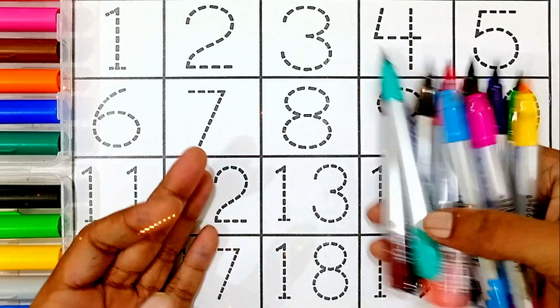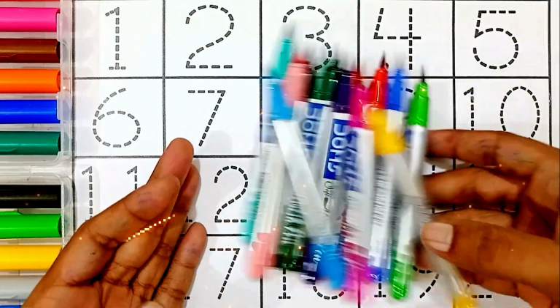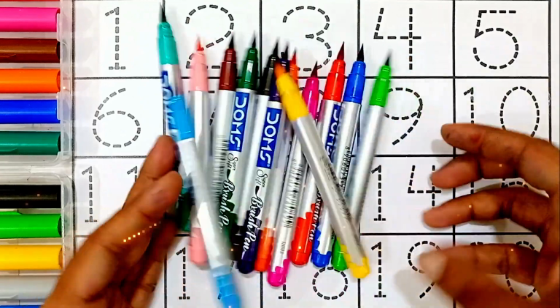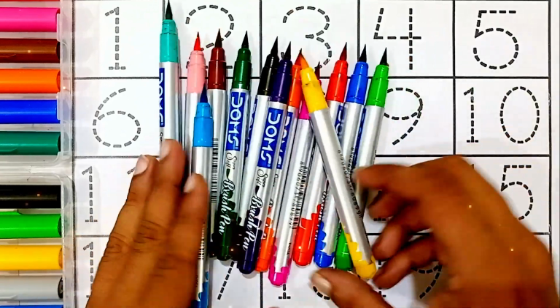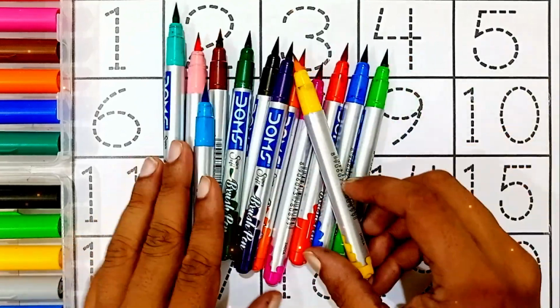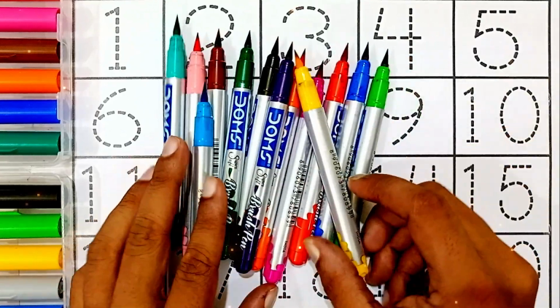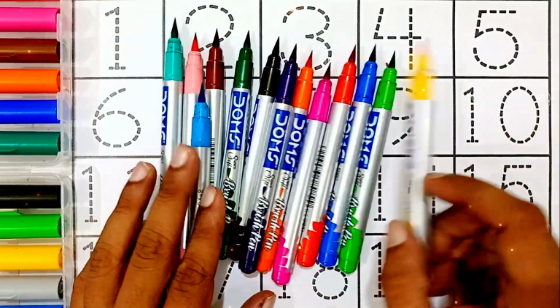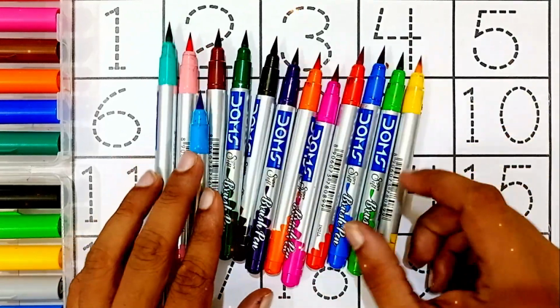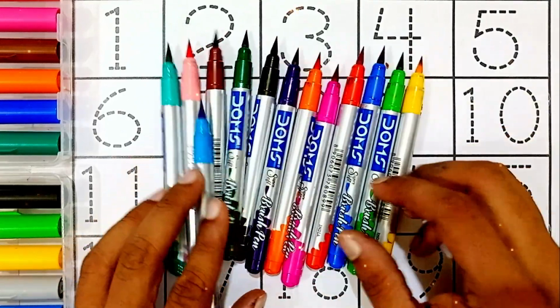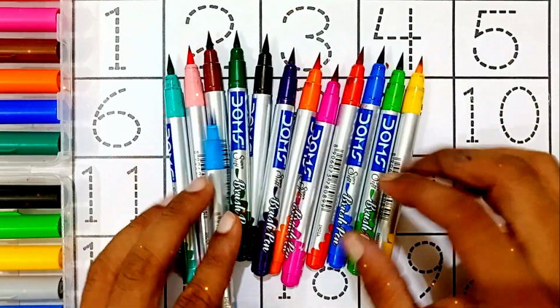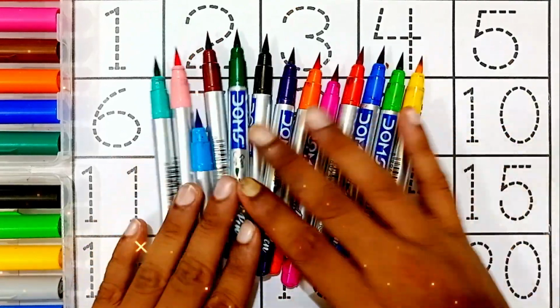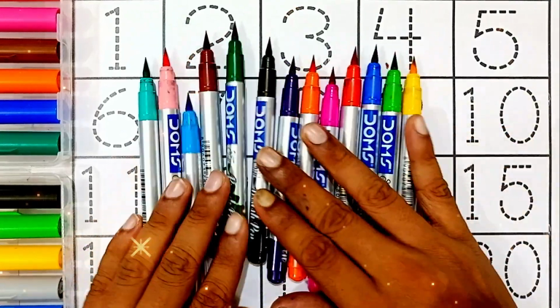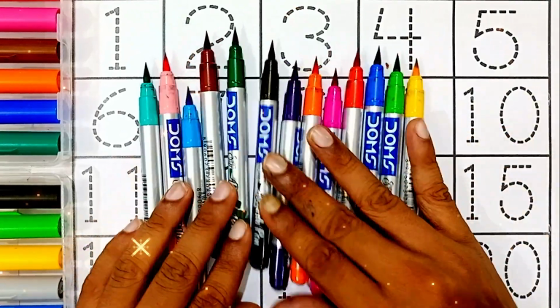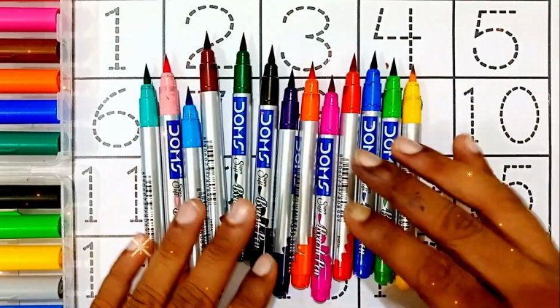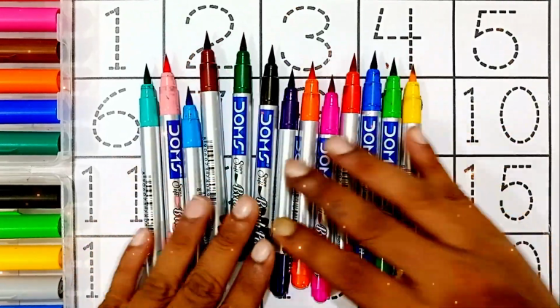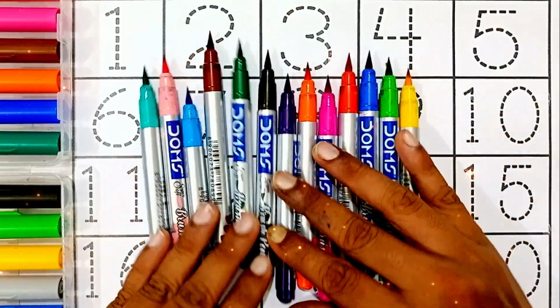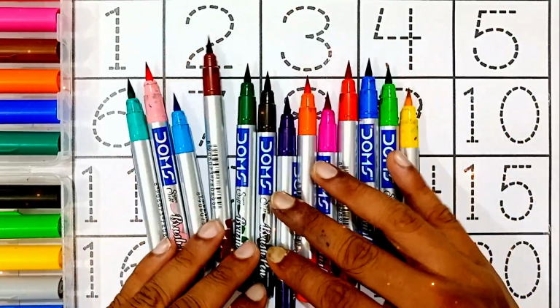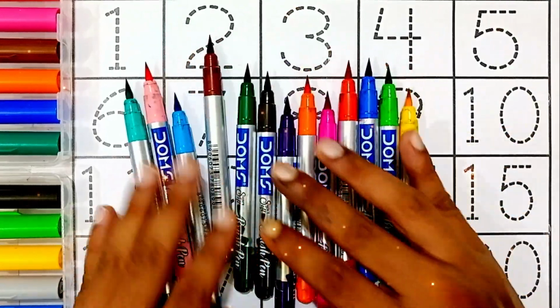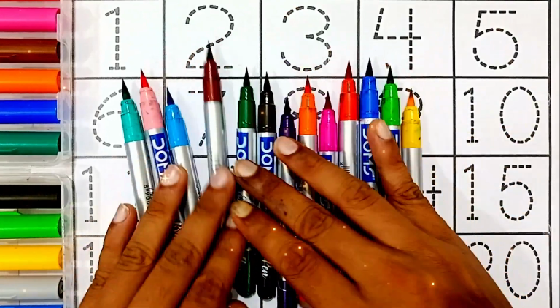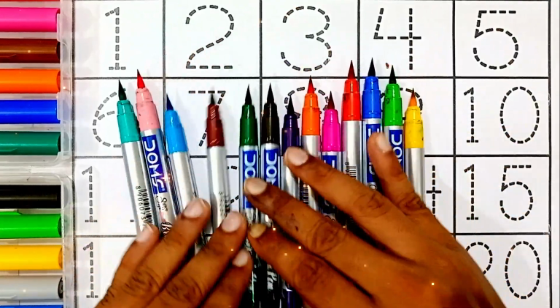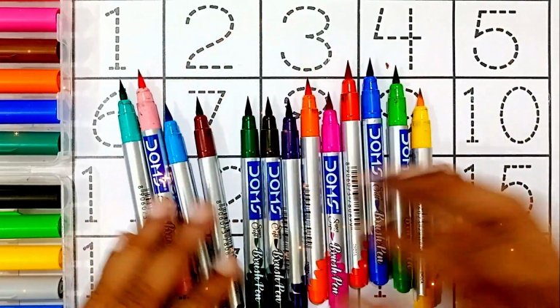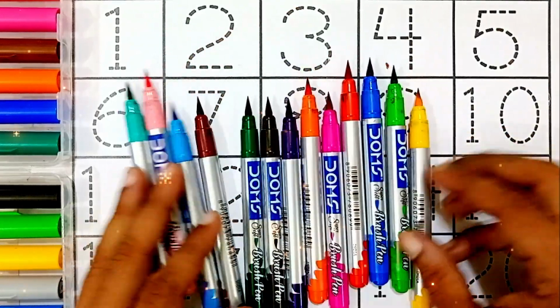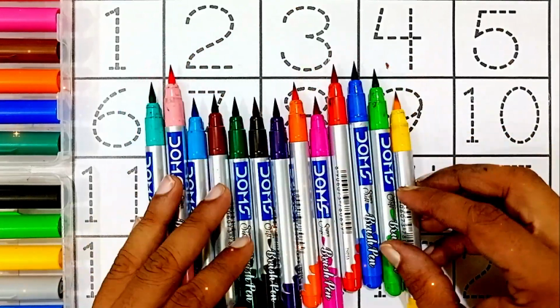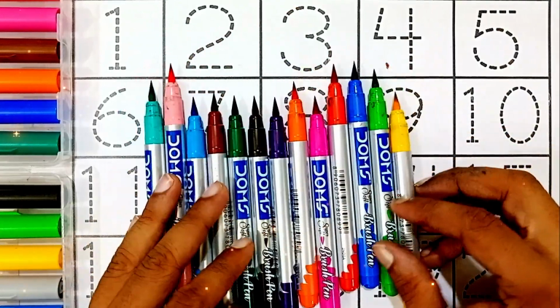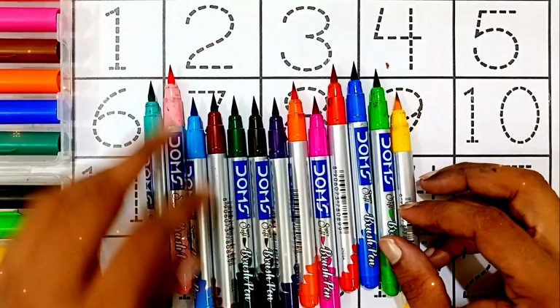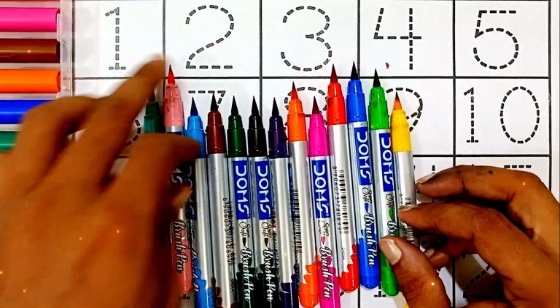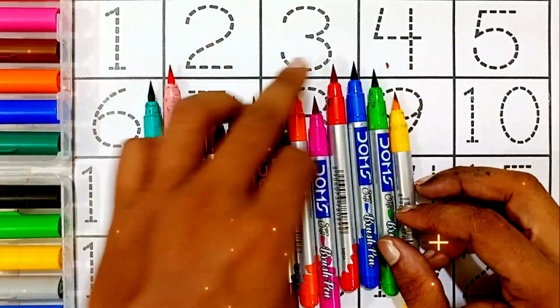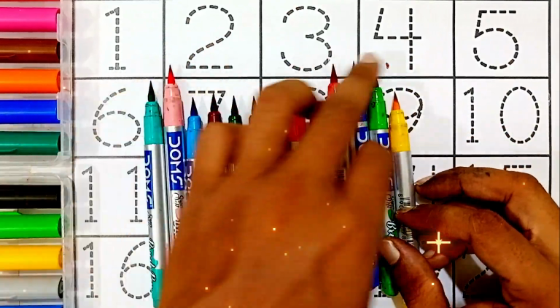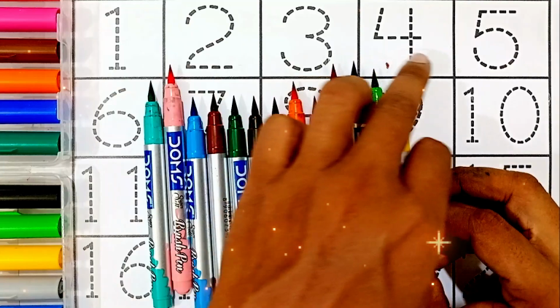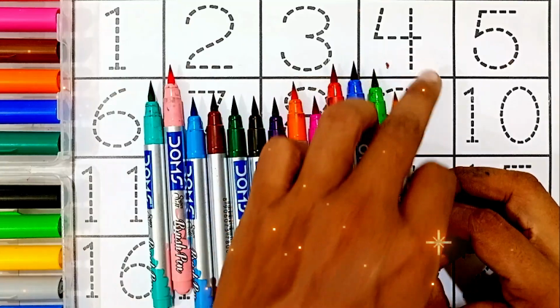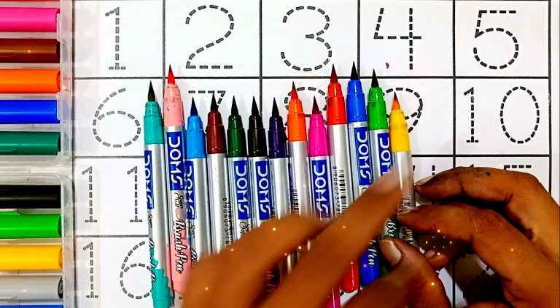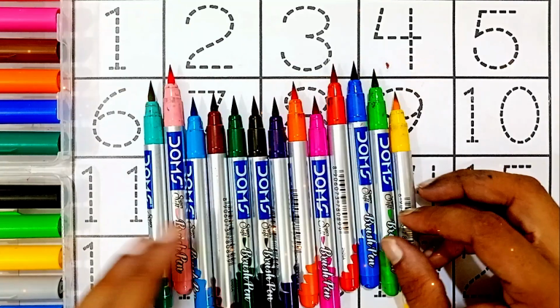Hello kids! Let's learn some colors, then reading and writing, one two three counting.